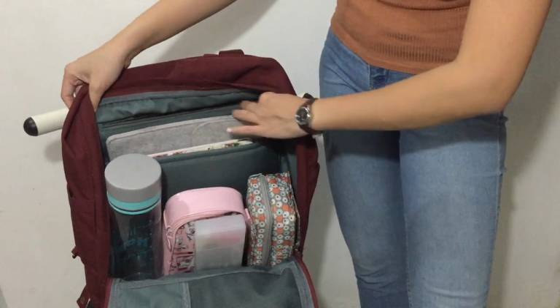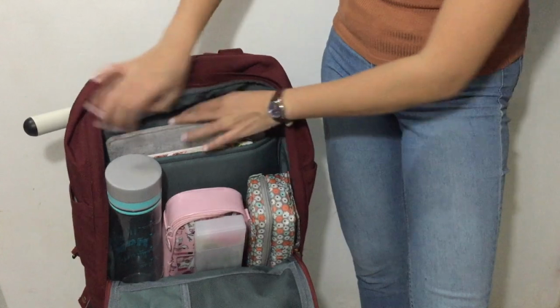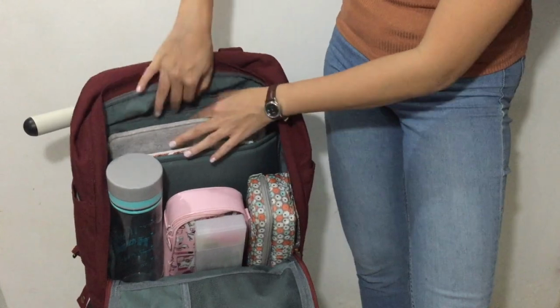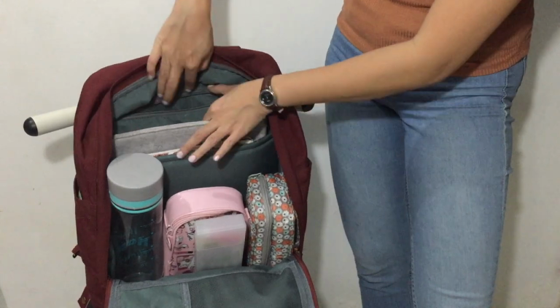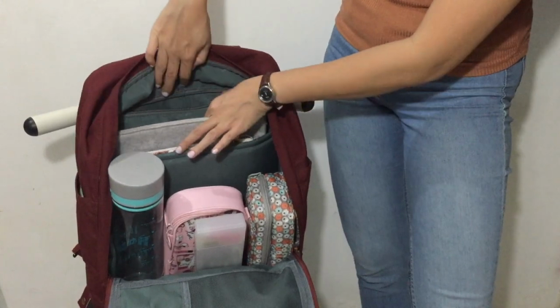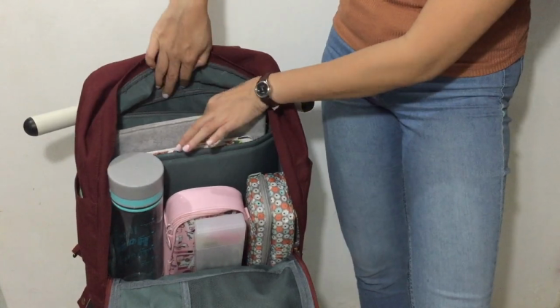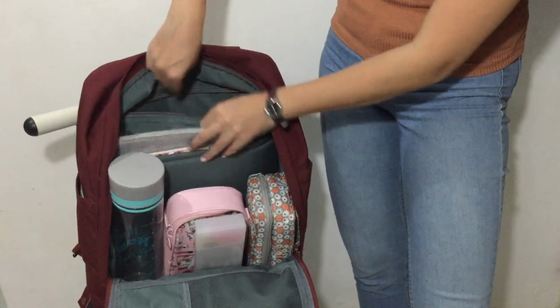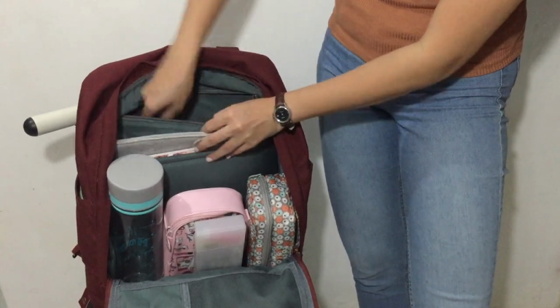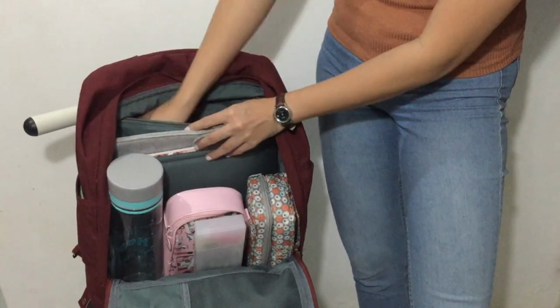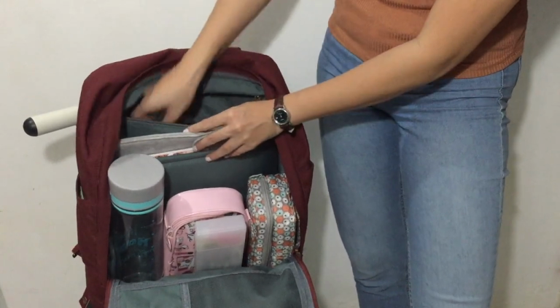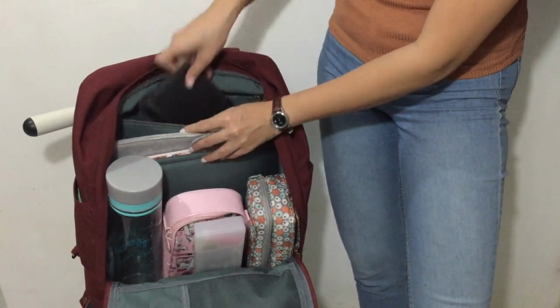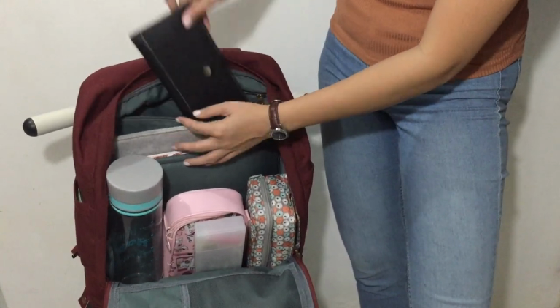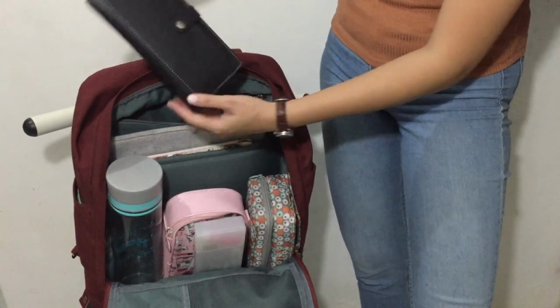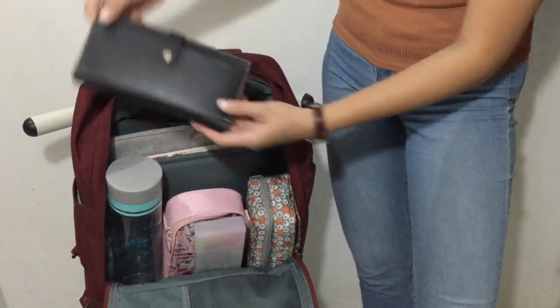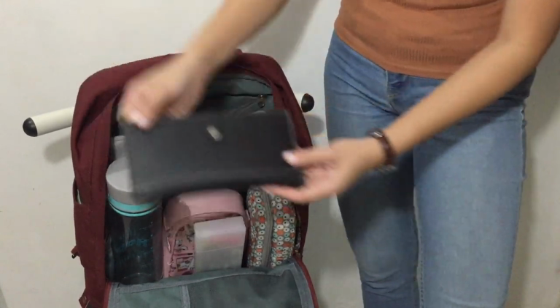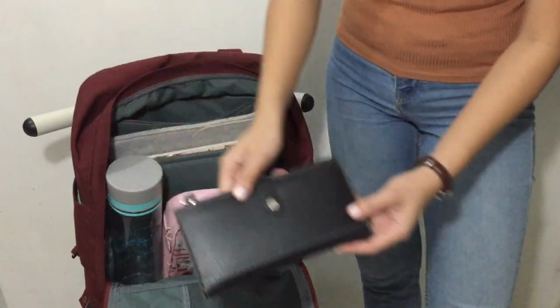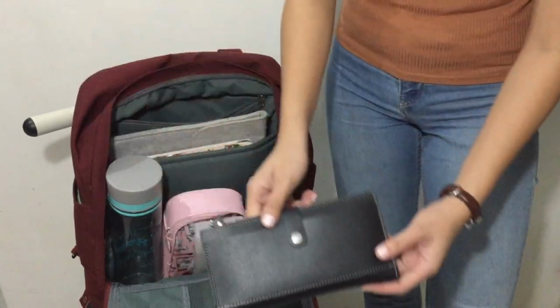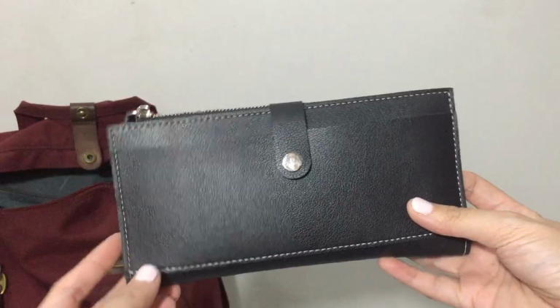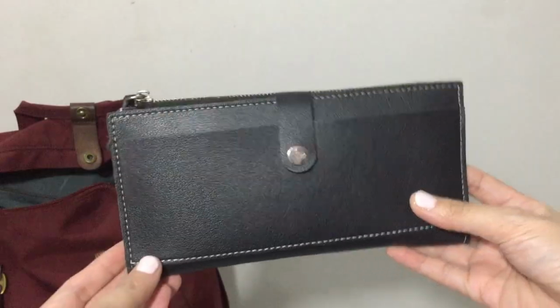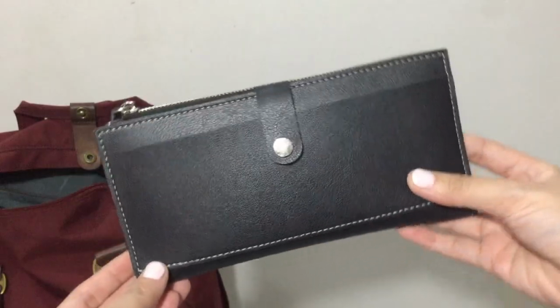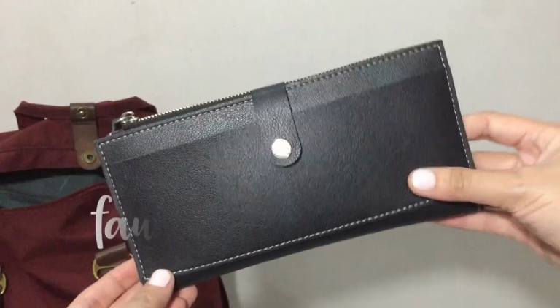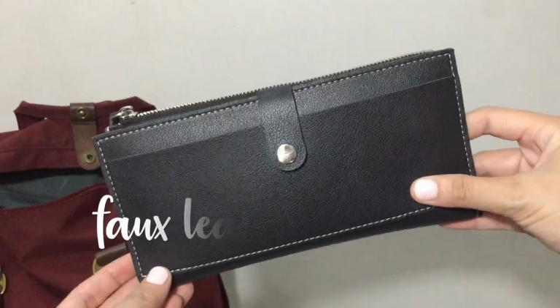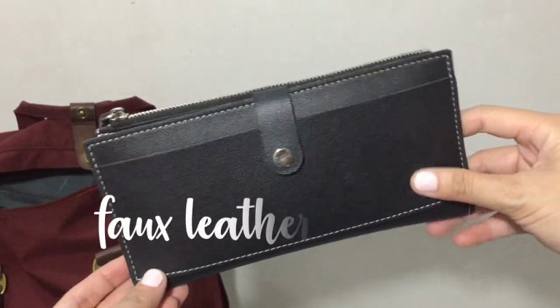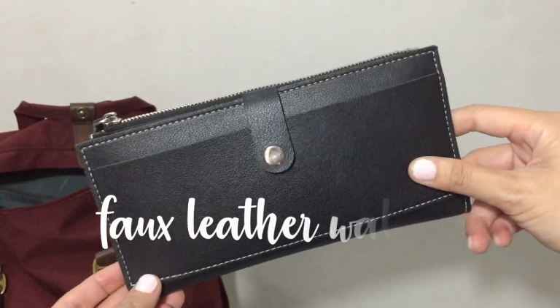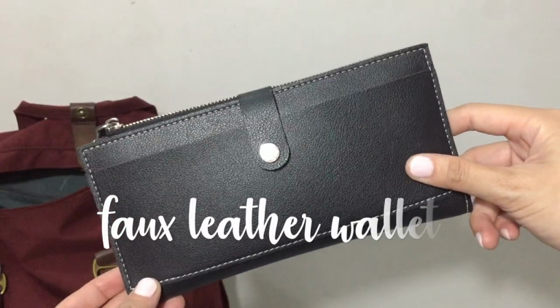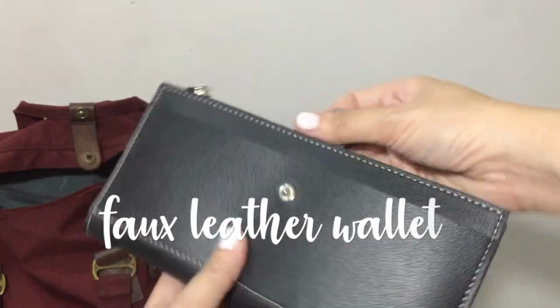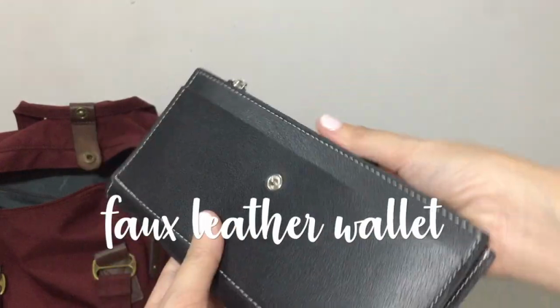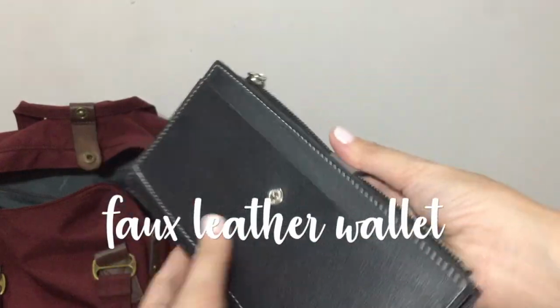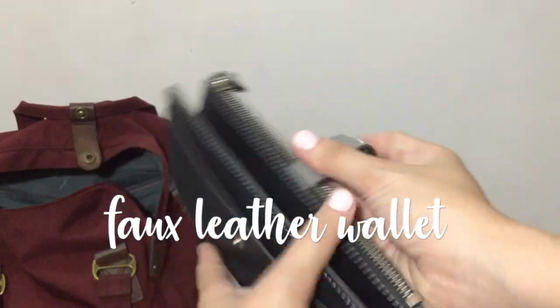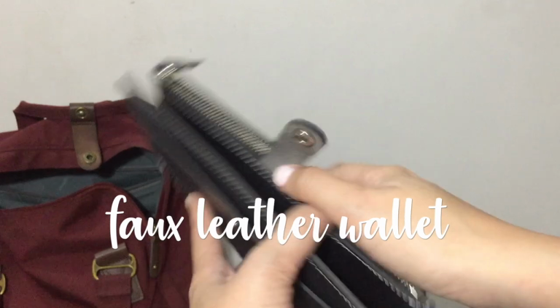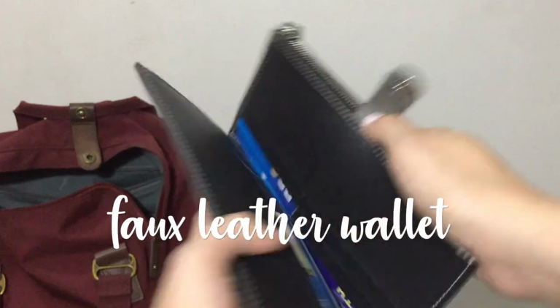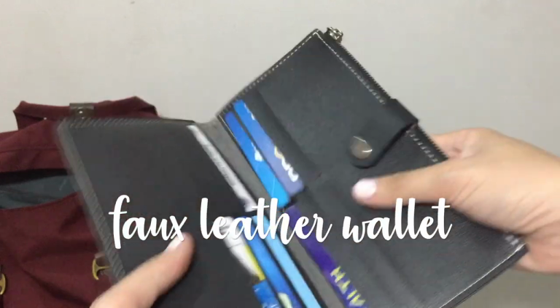The bag has a secret pocket that contains my wallet. I guess it's not that much of a secret anymore, huh?